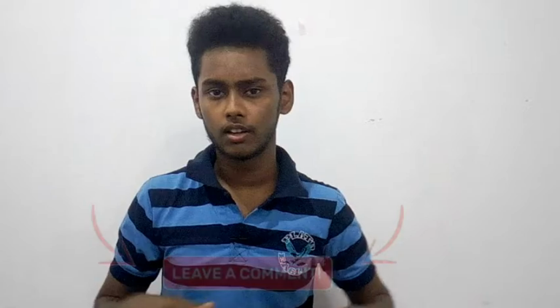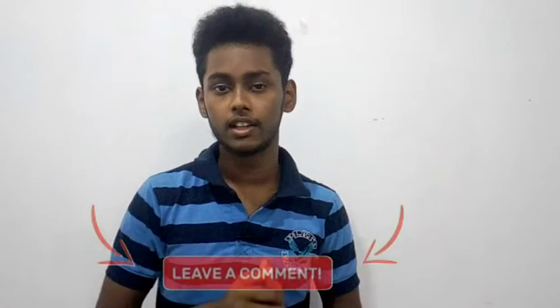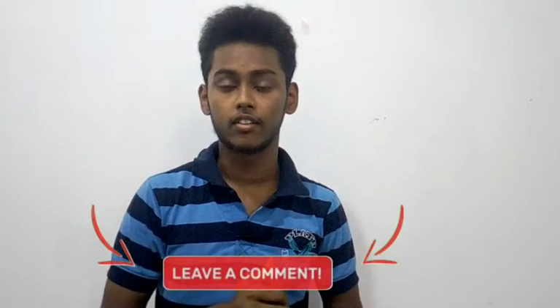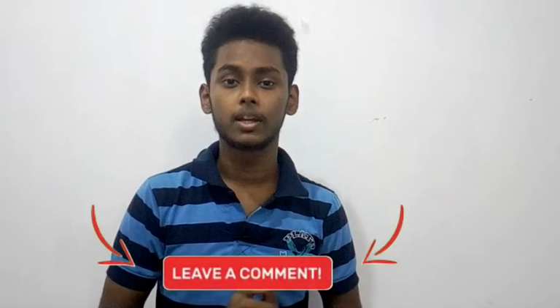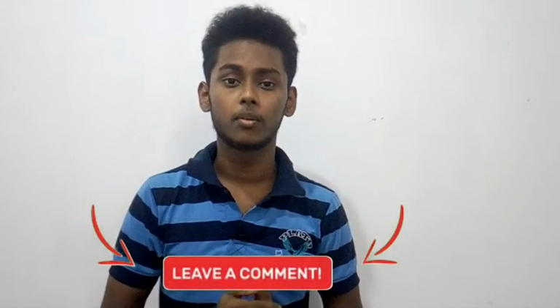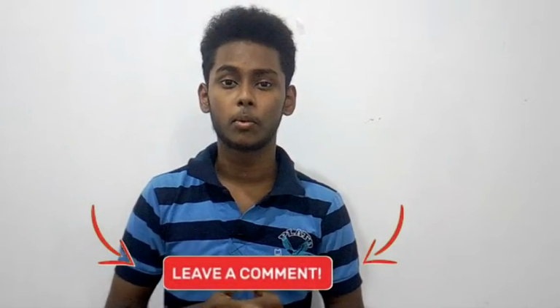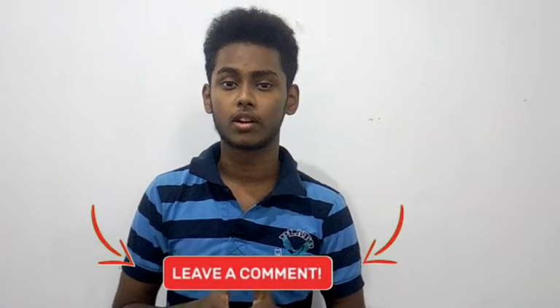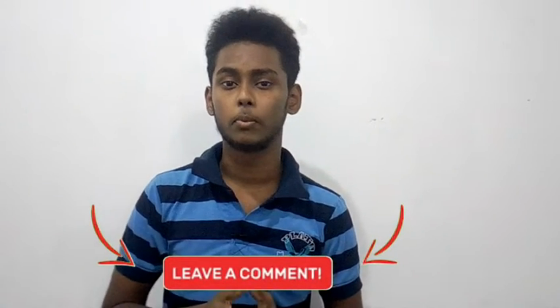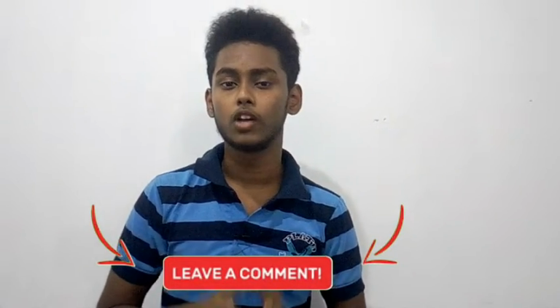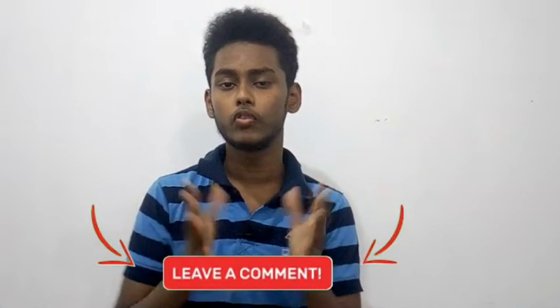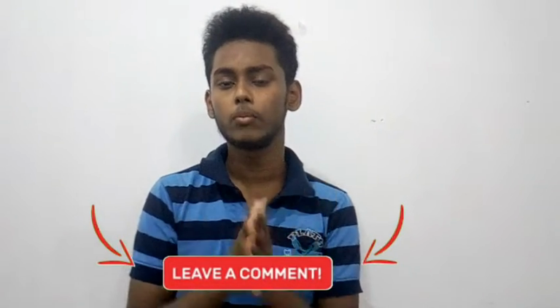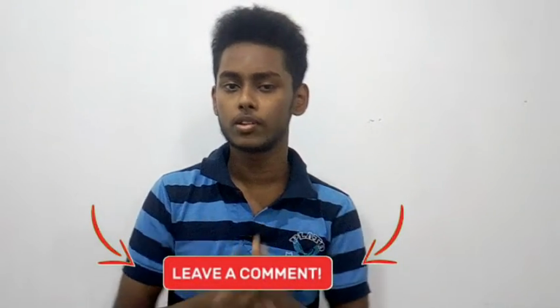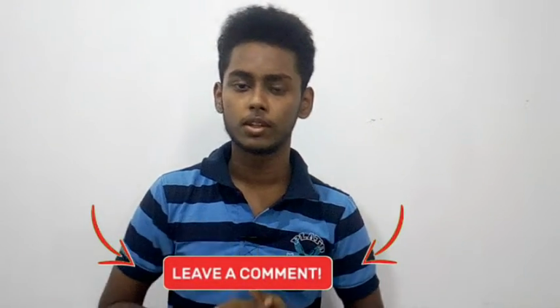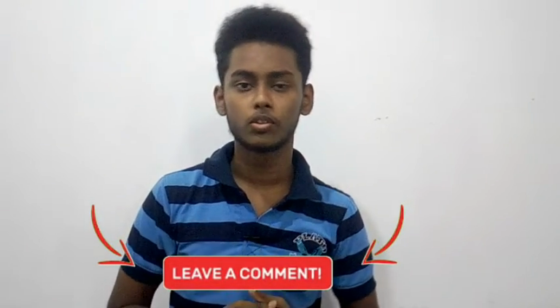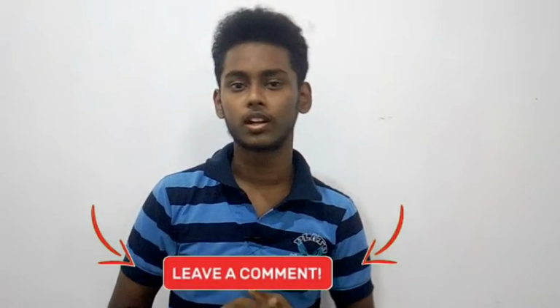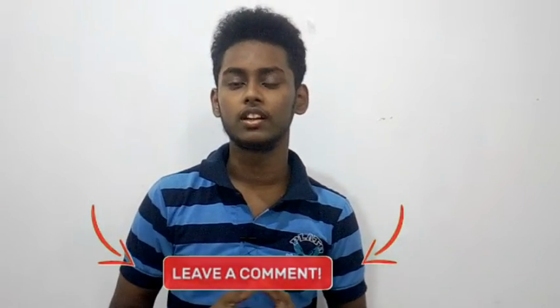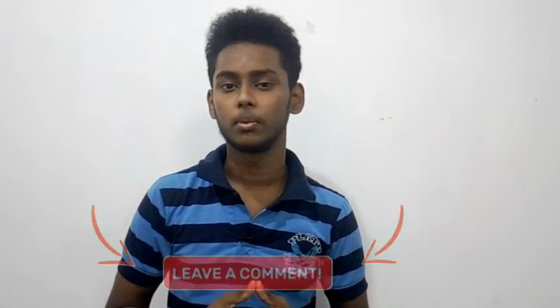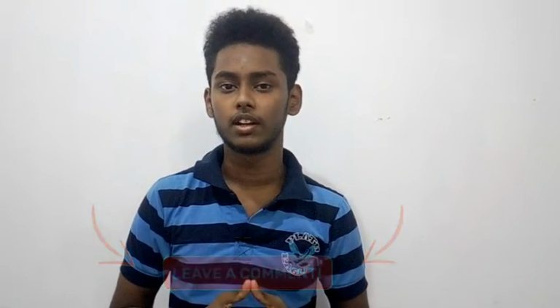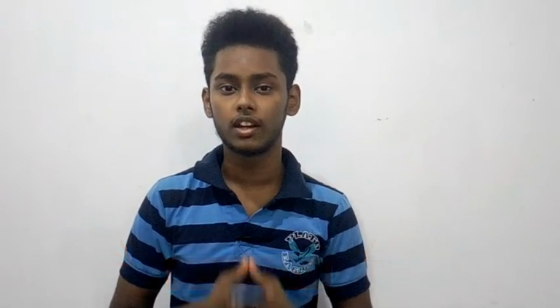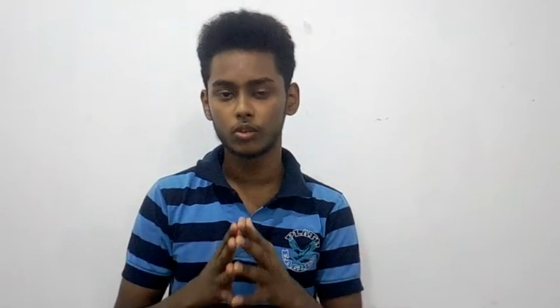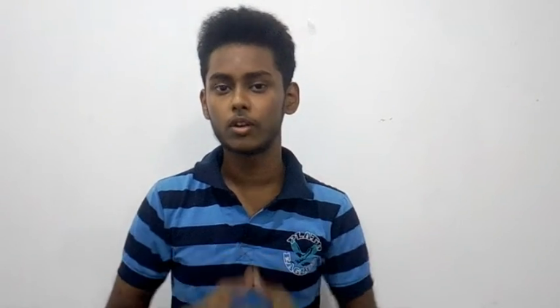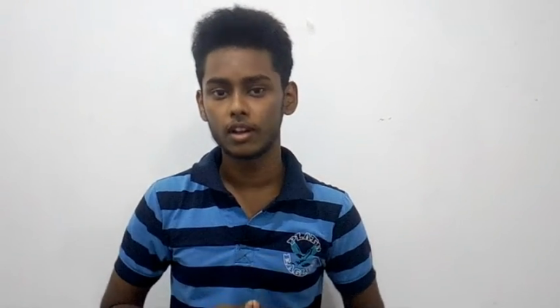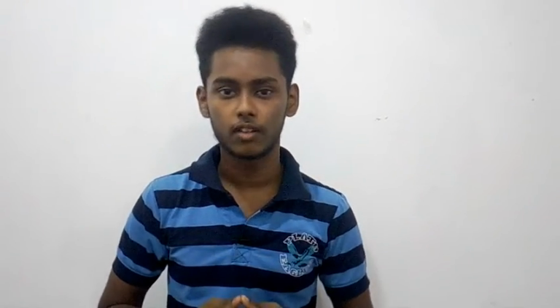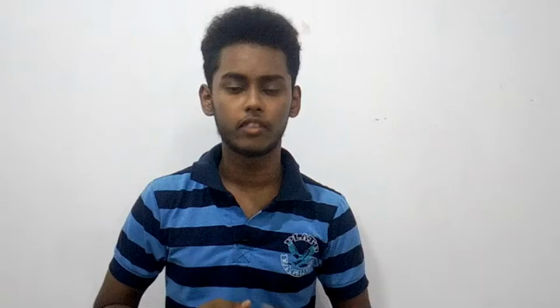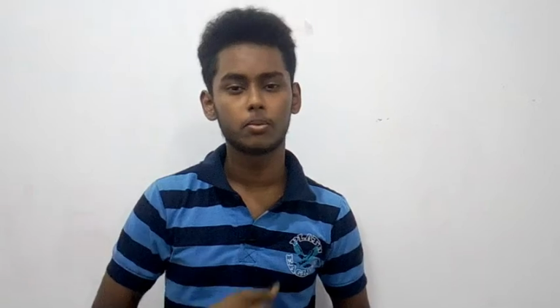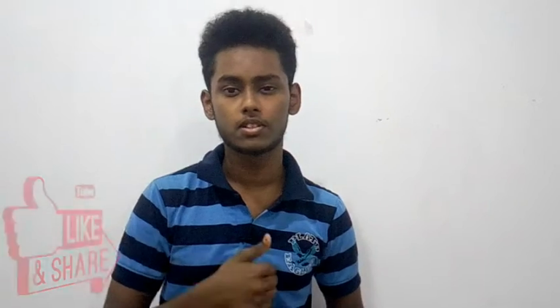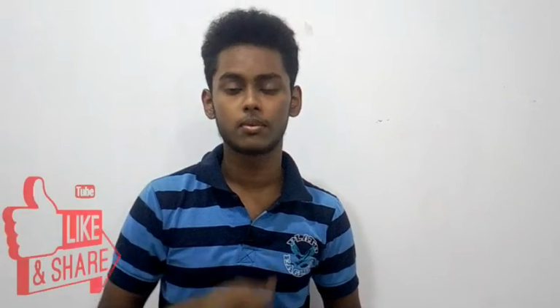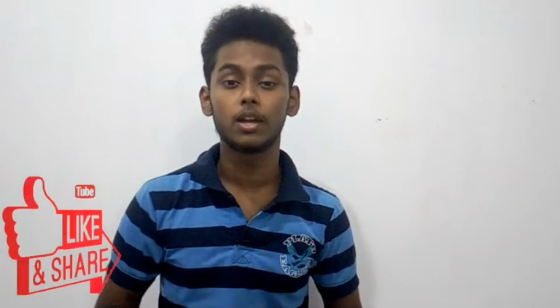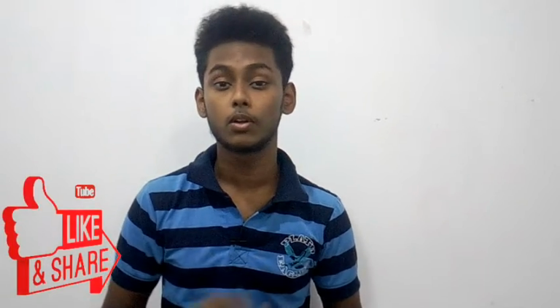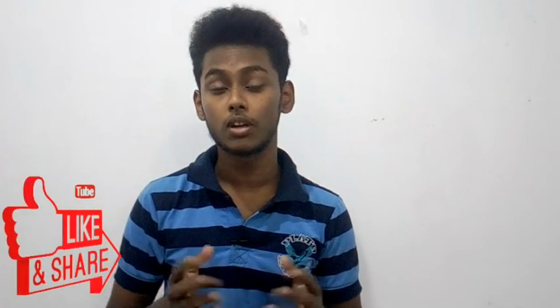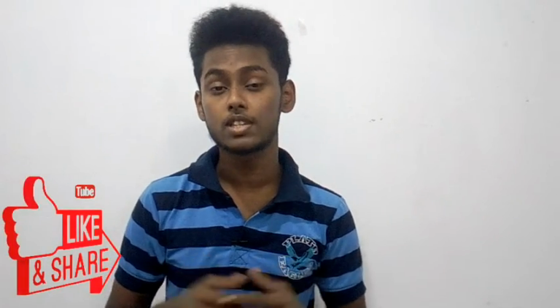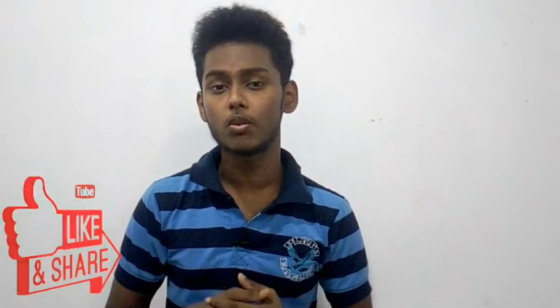Please comment in the comments box. If you like this video, please like this video. If you enjoyed this video, please like and subscribe.